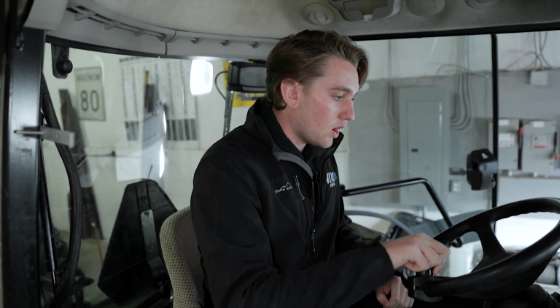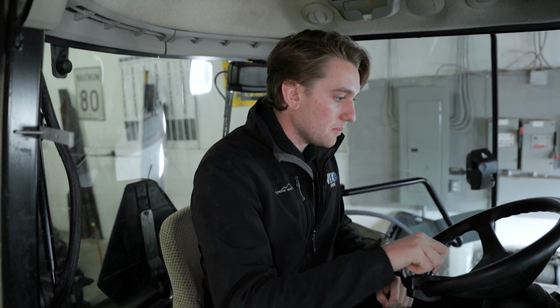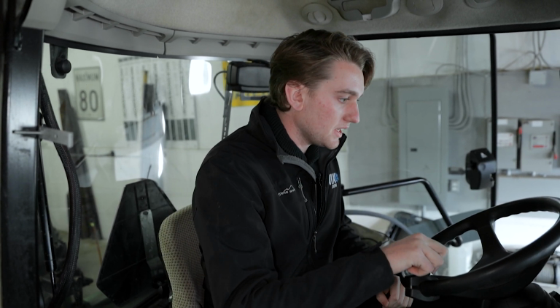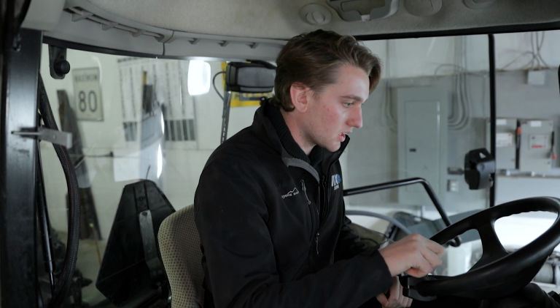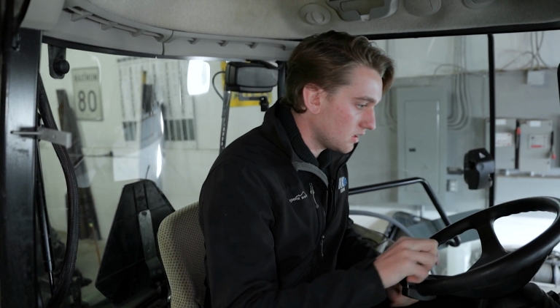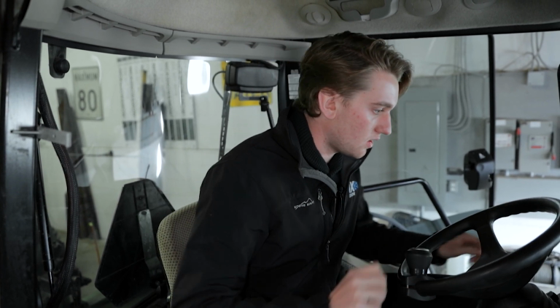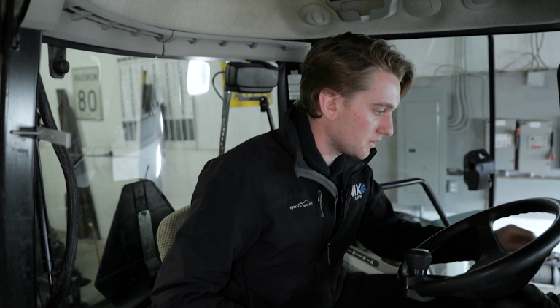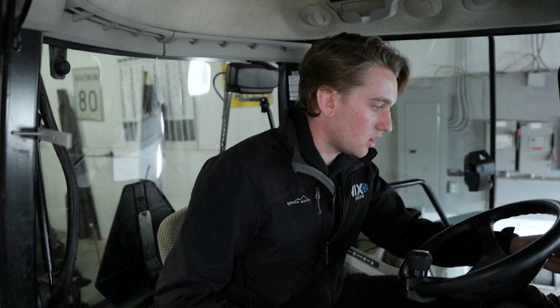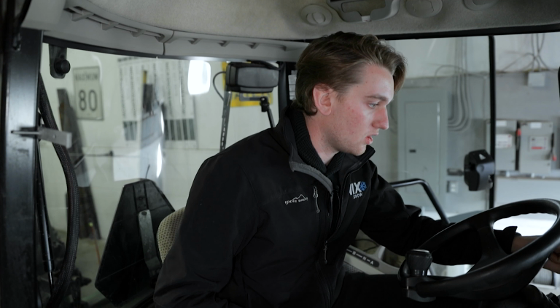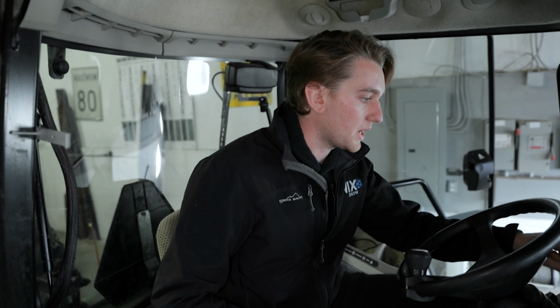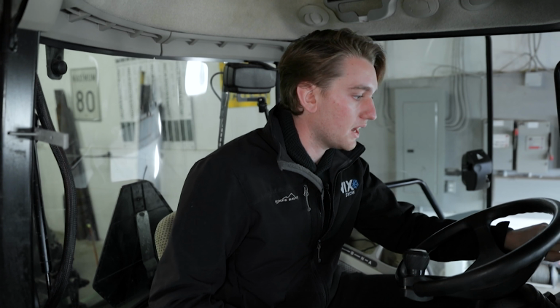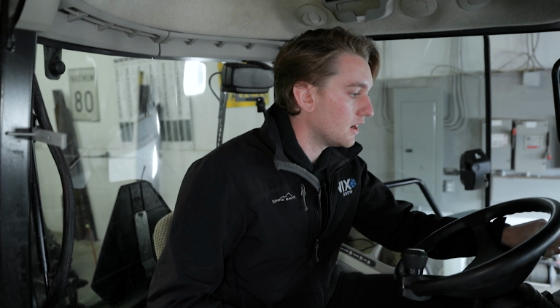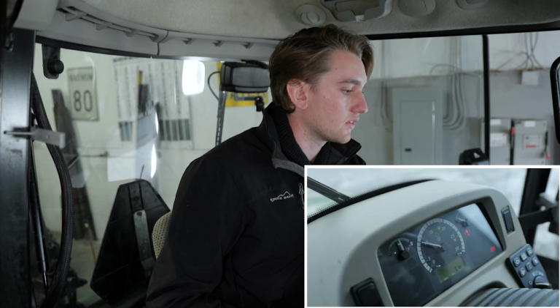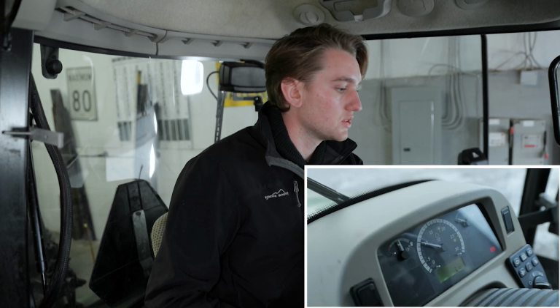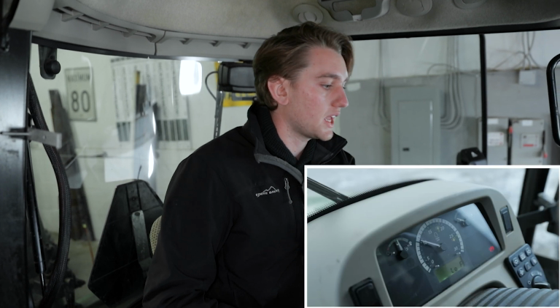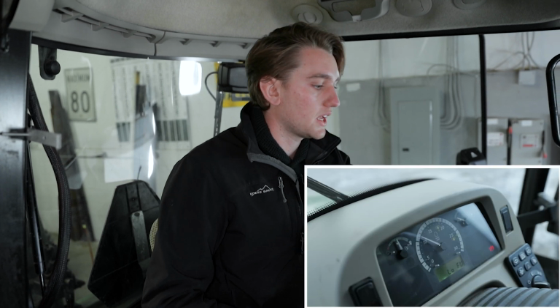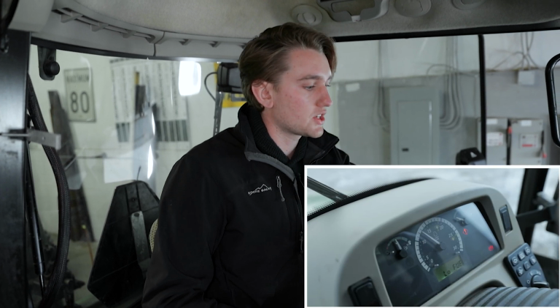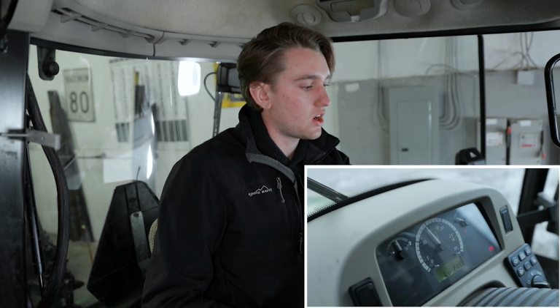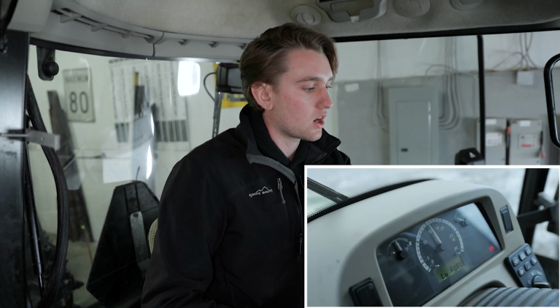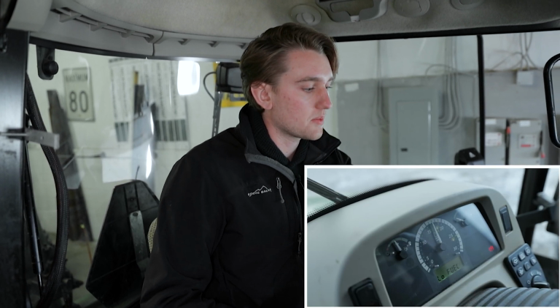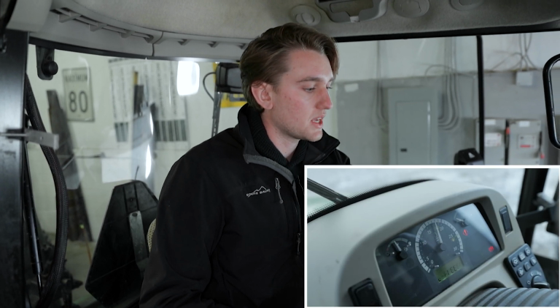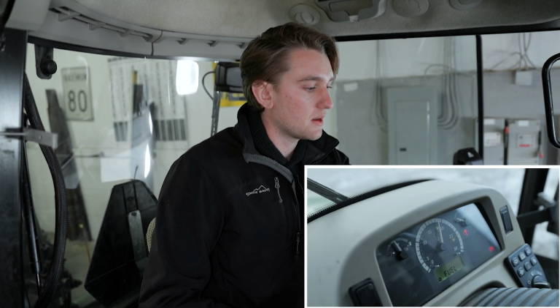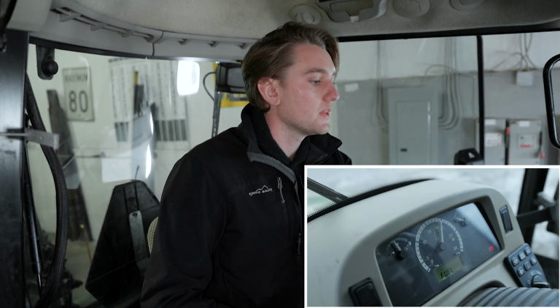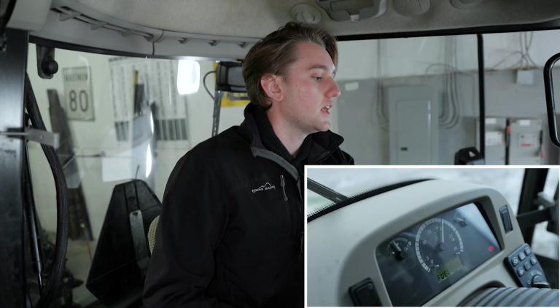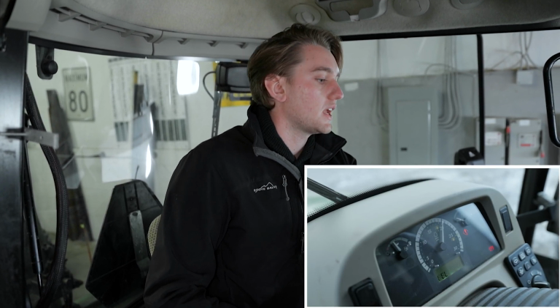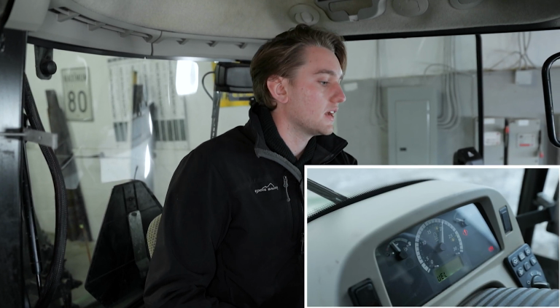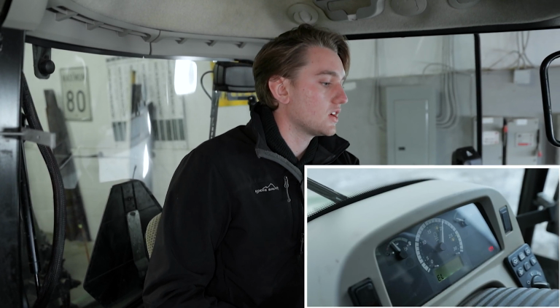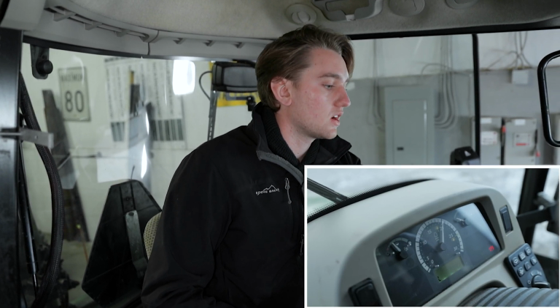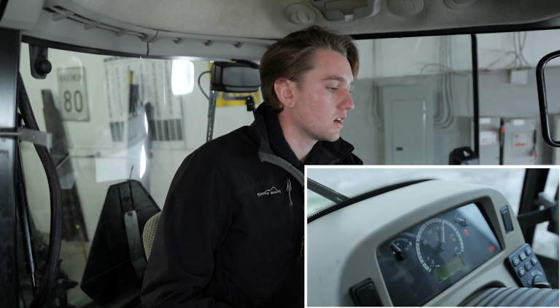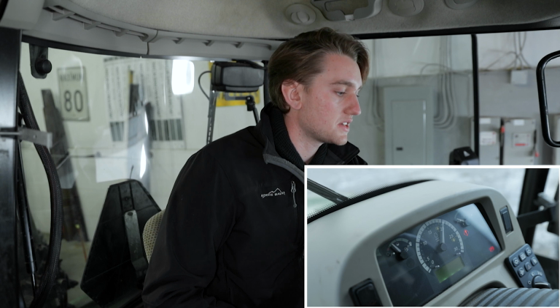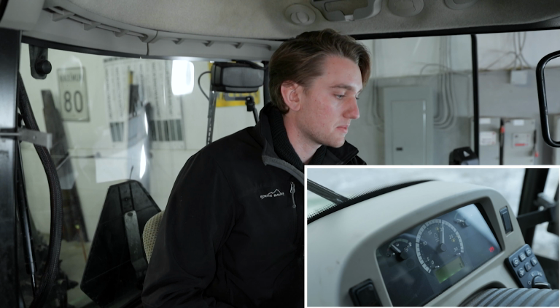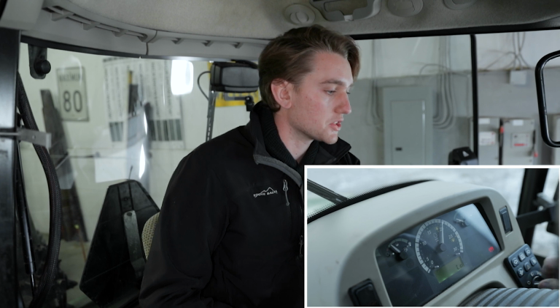Up here on the column we have our fuel gauge, our RPM, and our temperature.